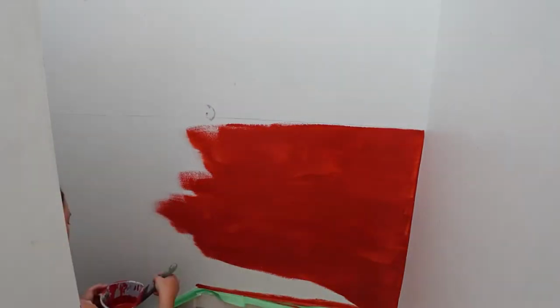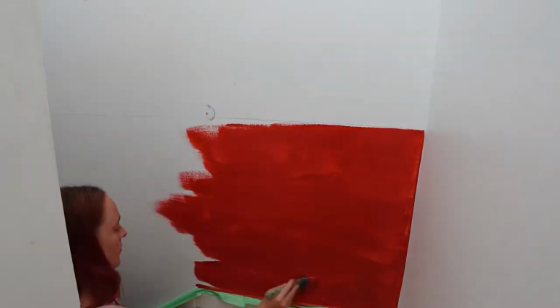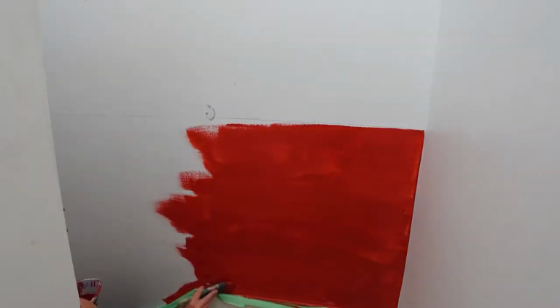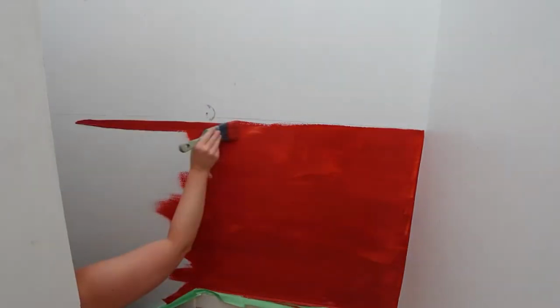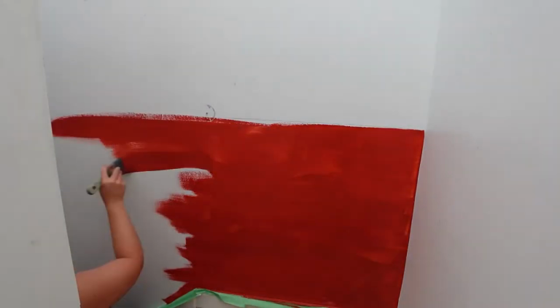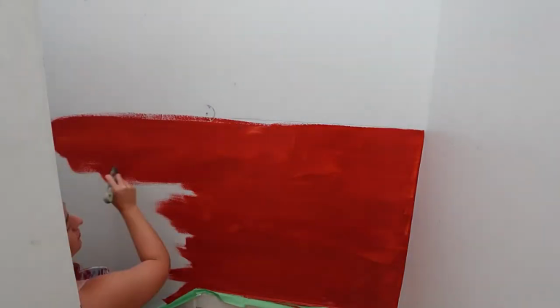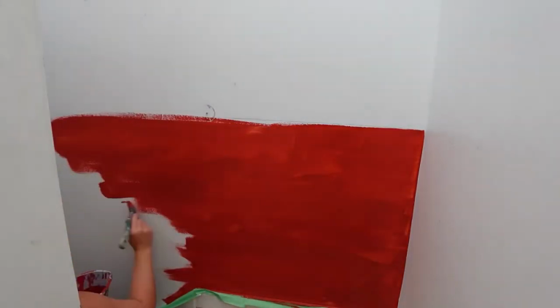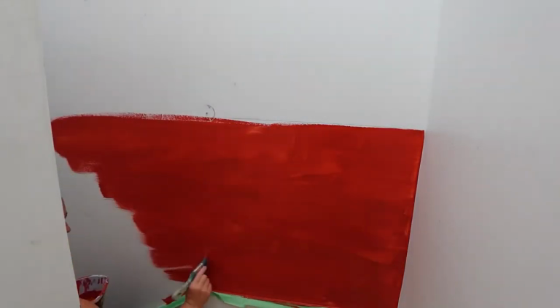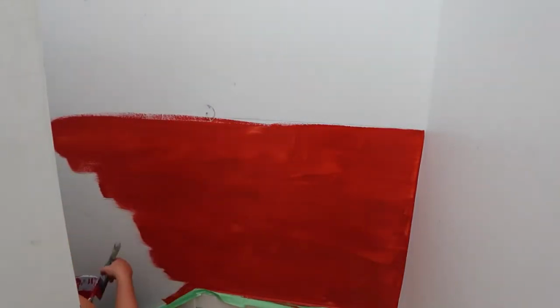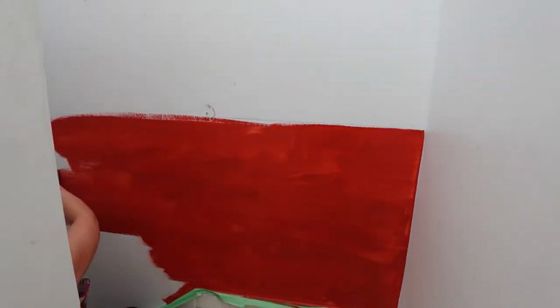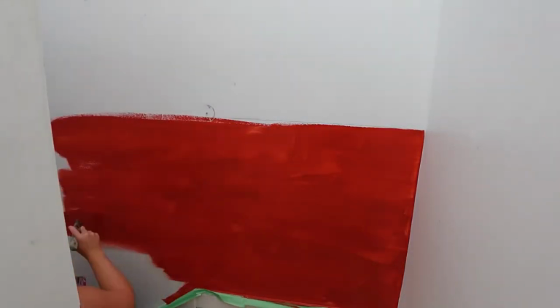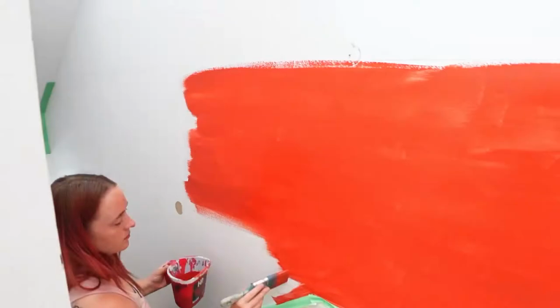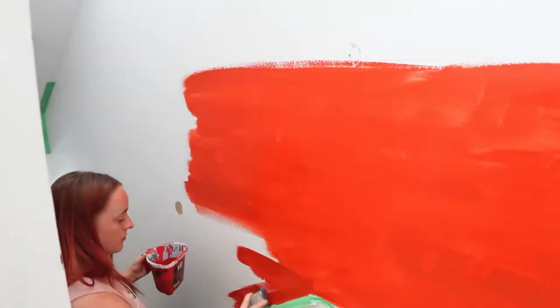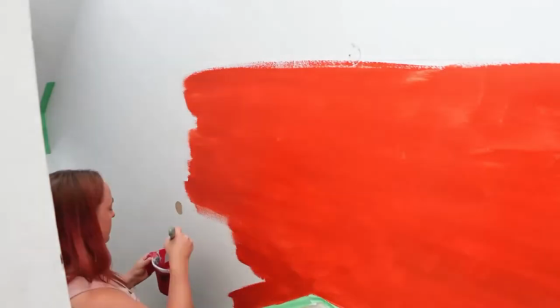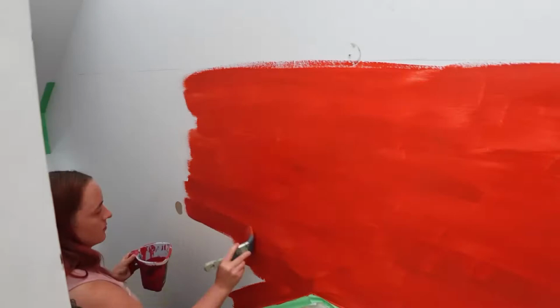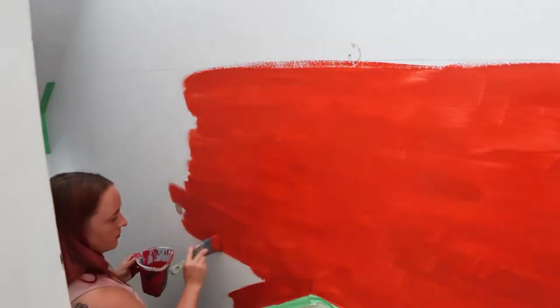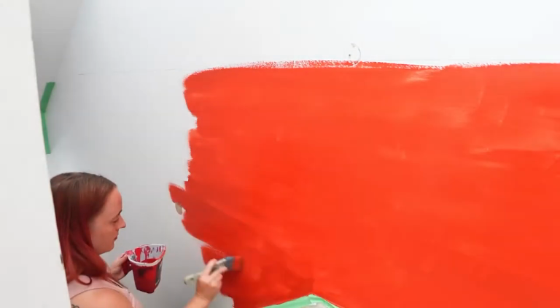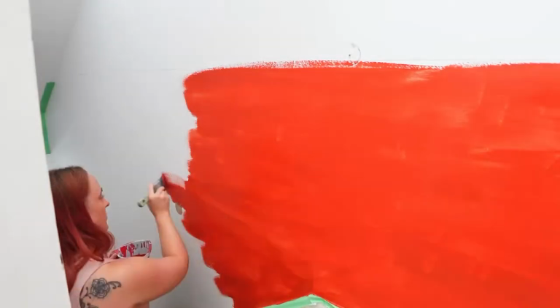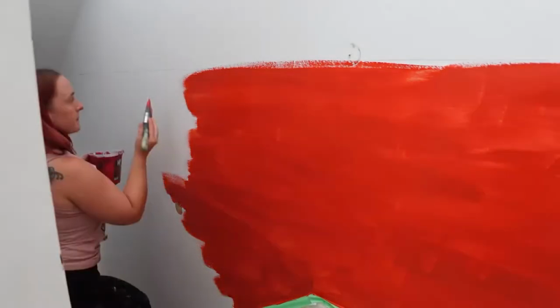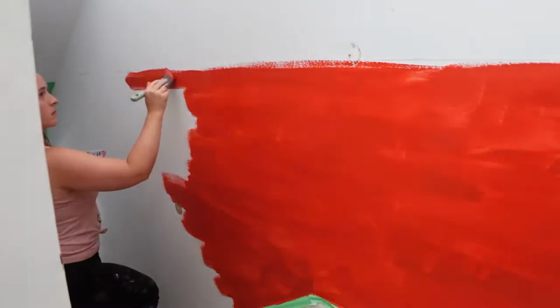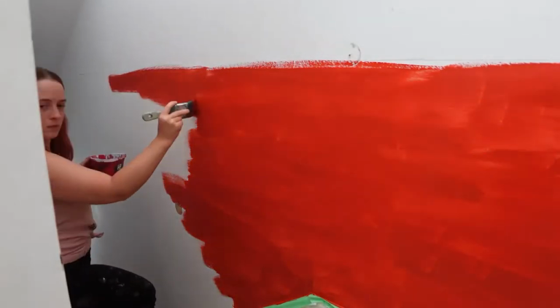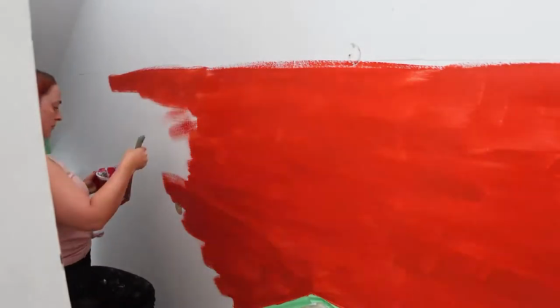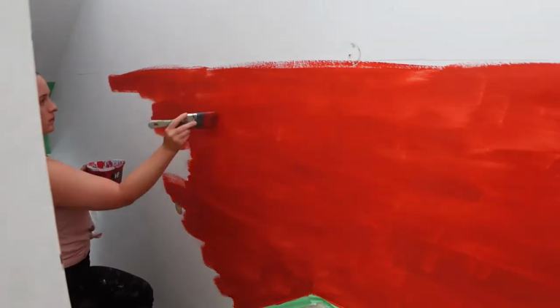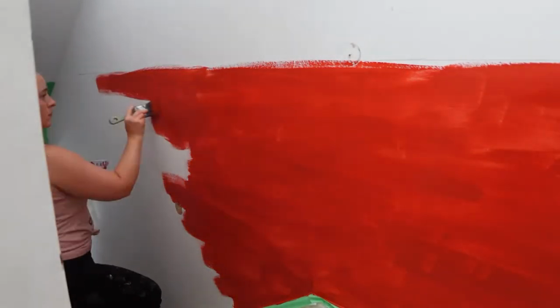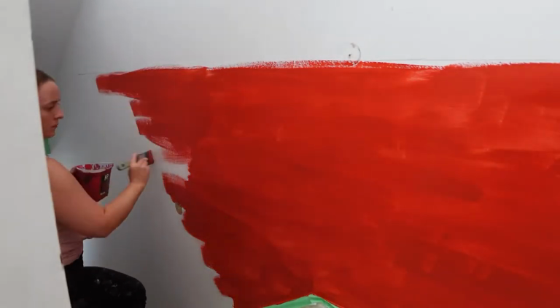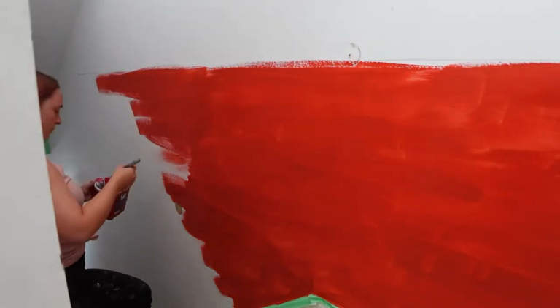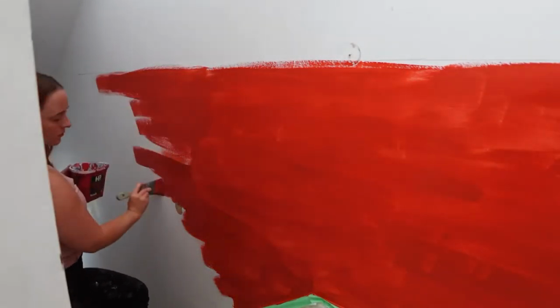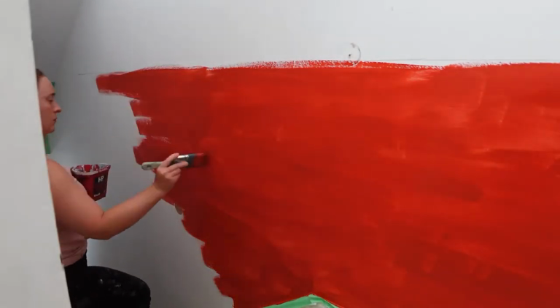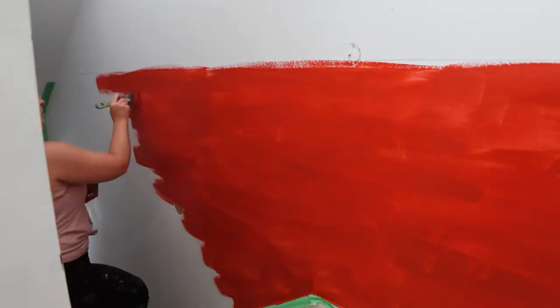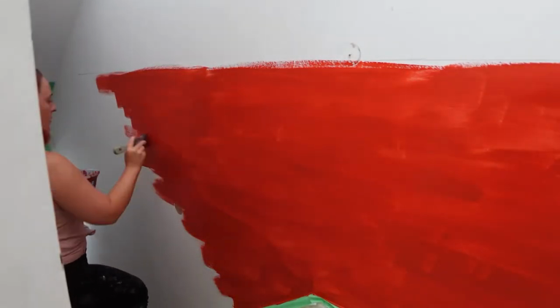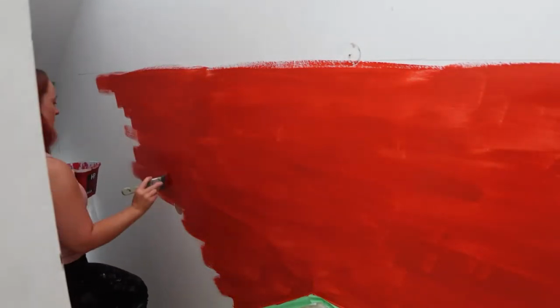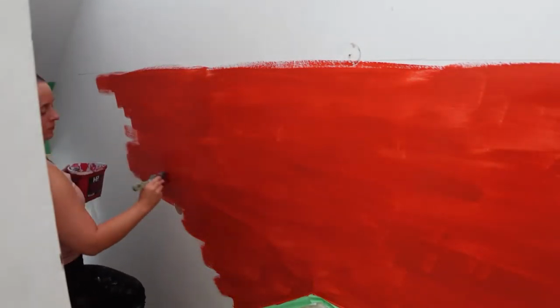This is red, even though it looks weirdly orange on camera. Sorry for the flashes — that's the sun and clouds outside the window; my camera is just picking up on the lighting changes.